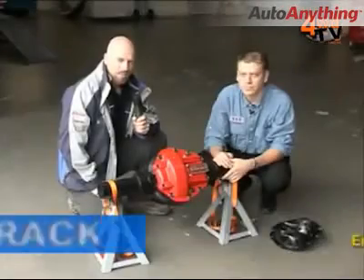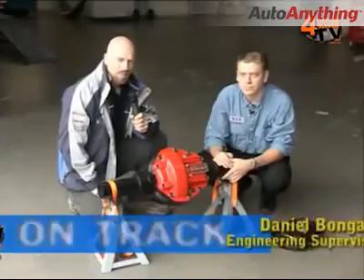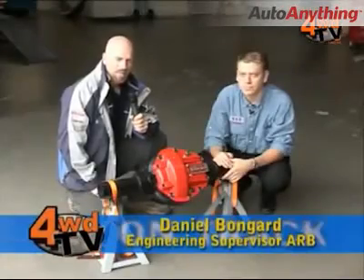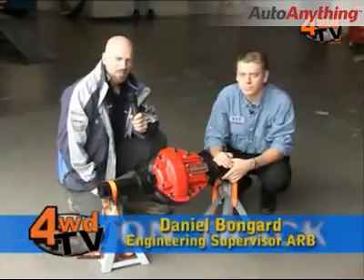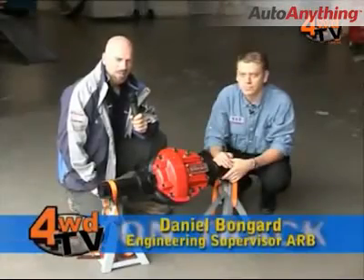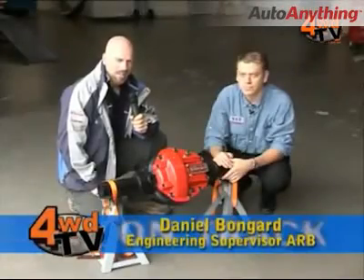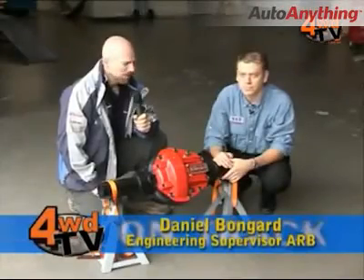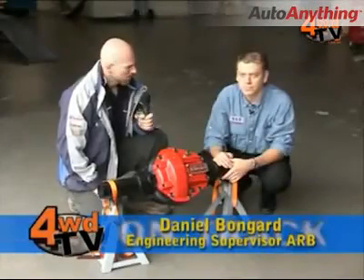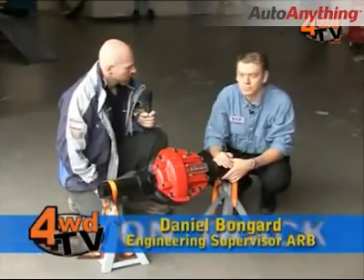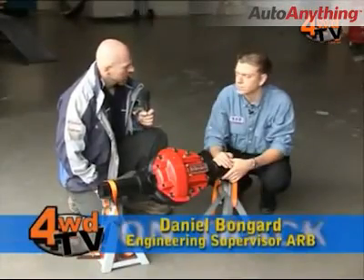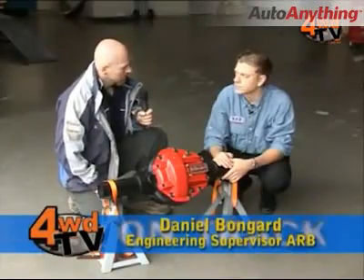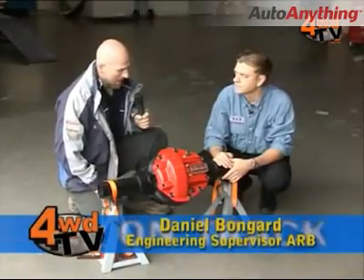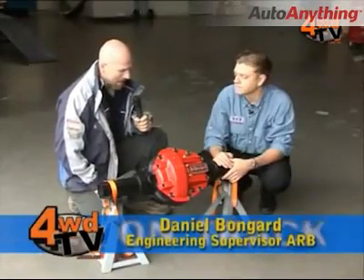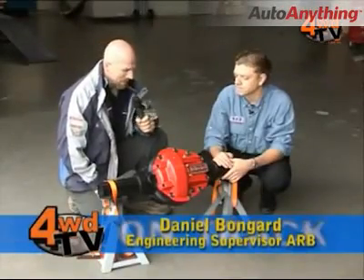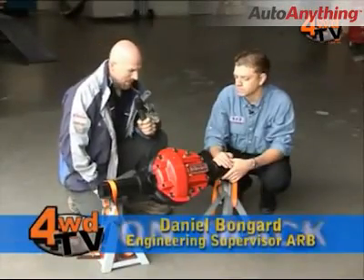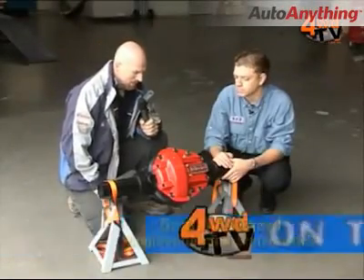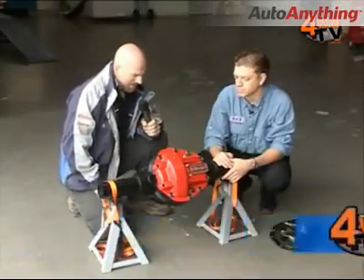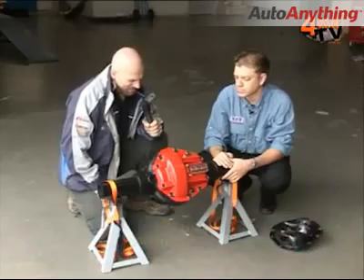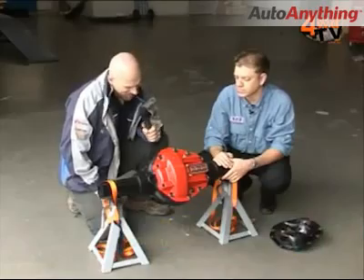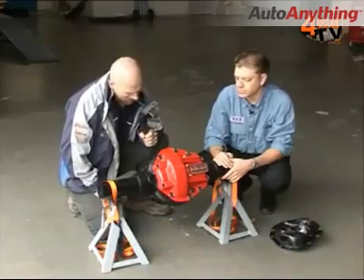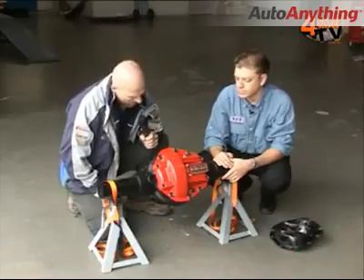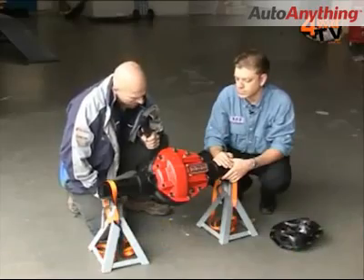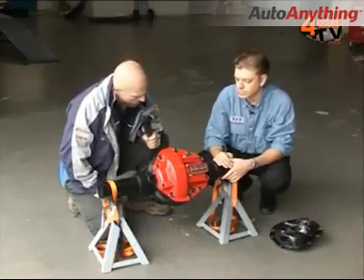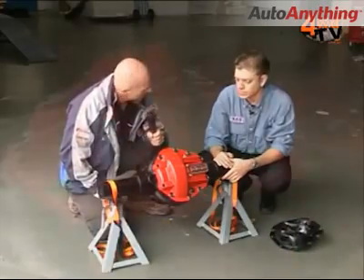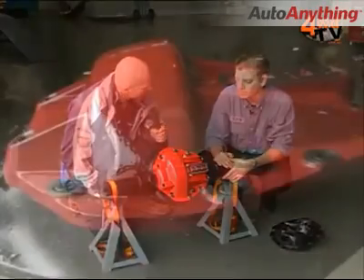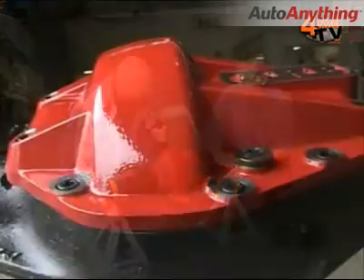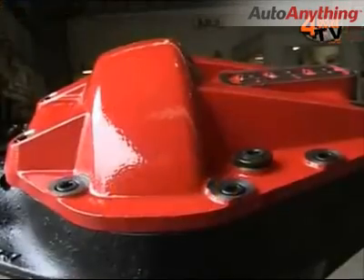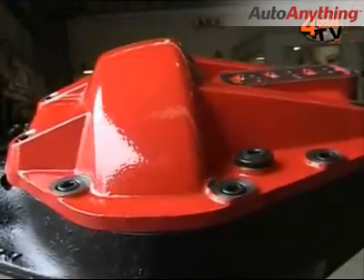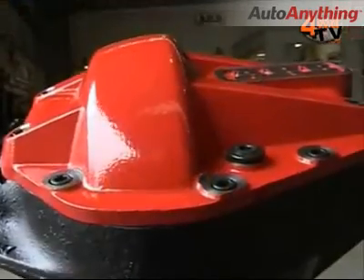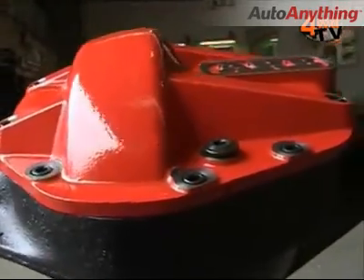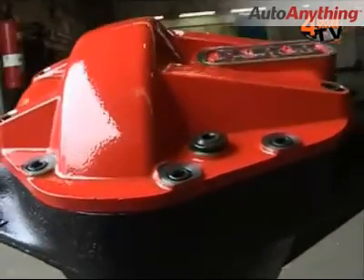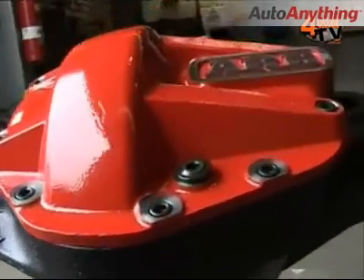We're here with Daniel Bongard, the Supervising Engineer at ARB Head Office. Now this thing here, Daniel, is red and it's flash. It is a diff cover.